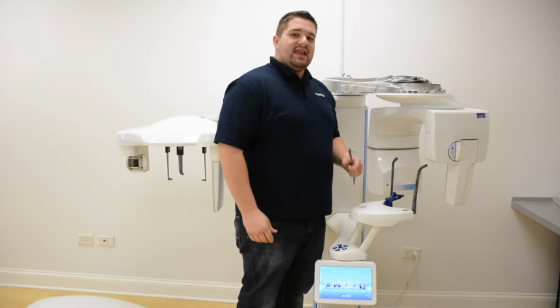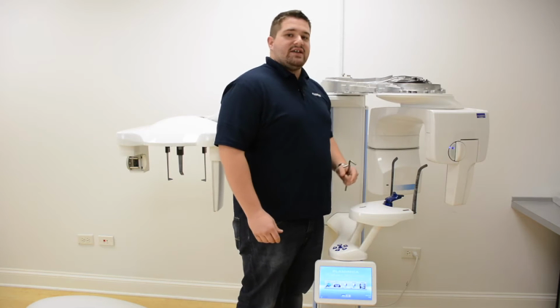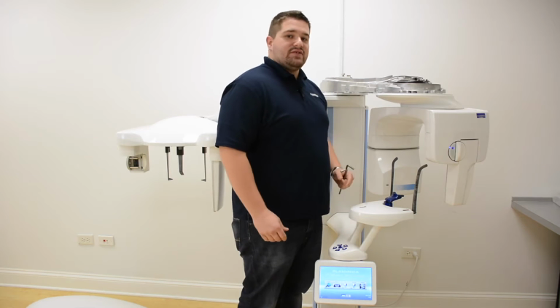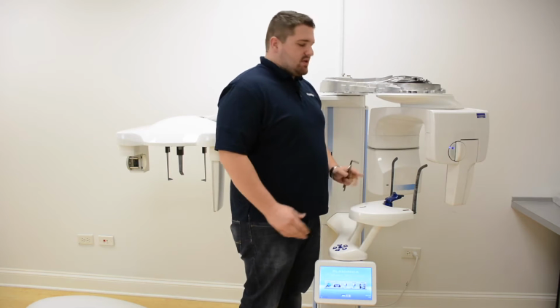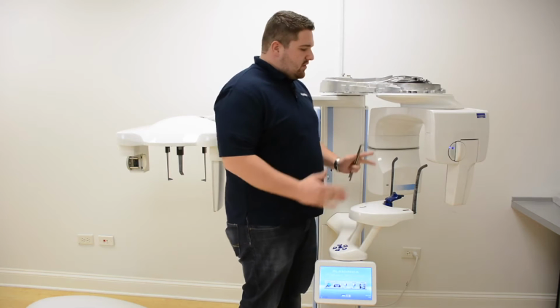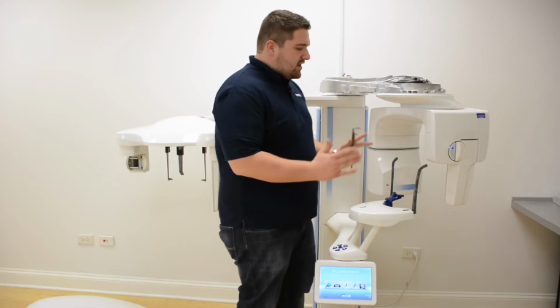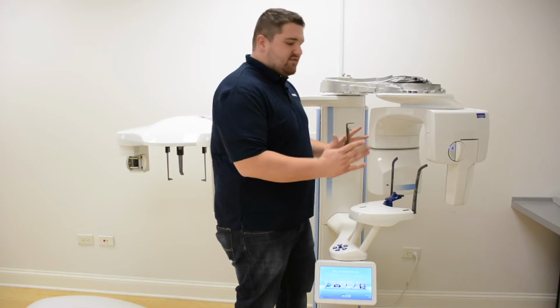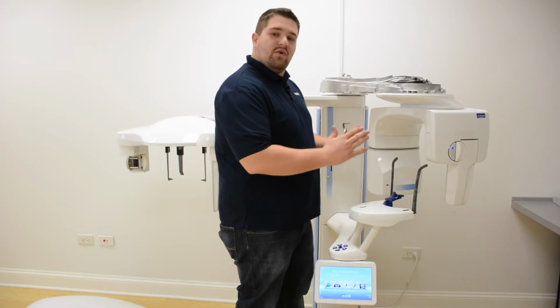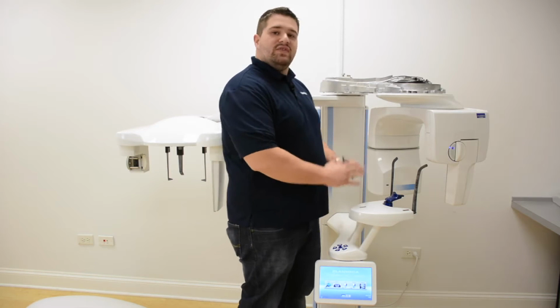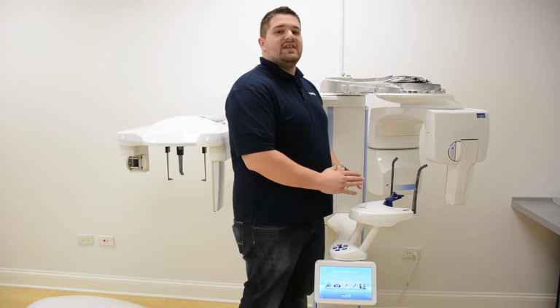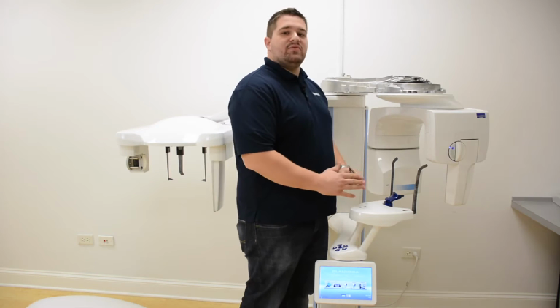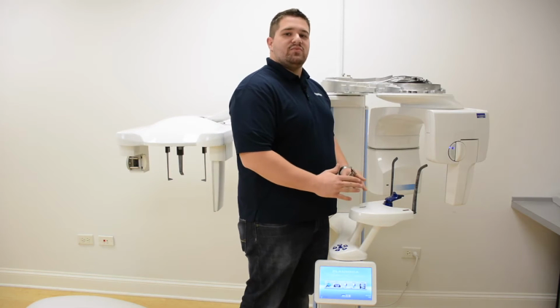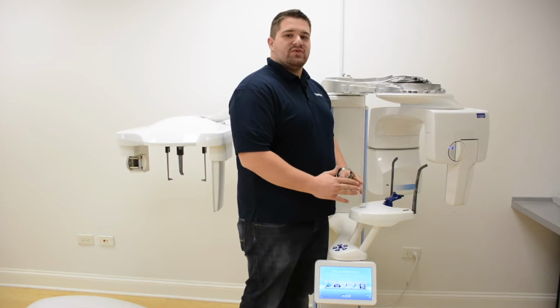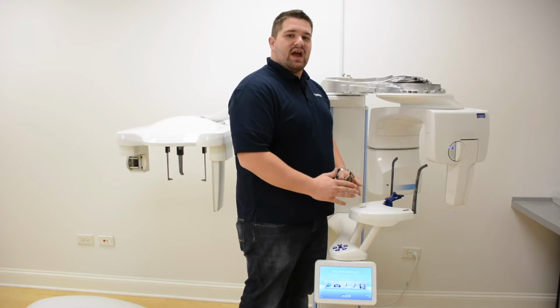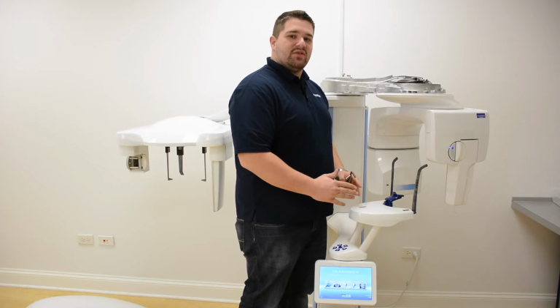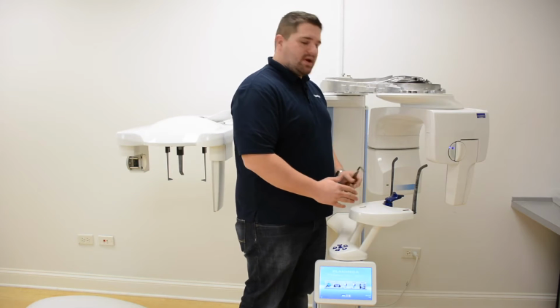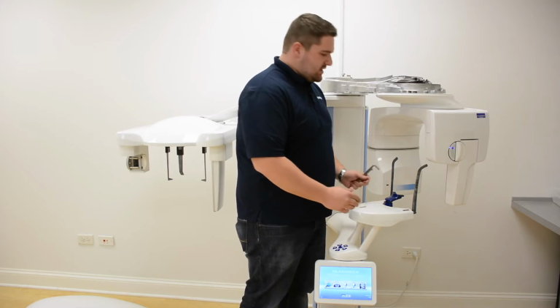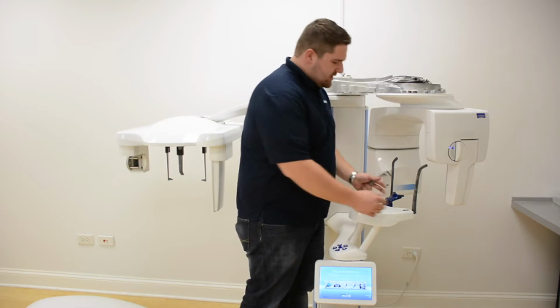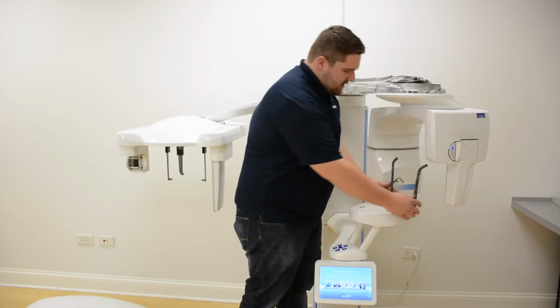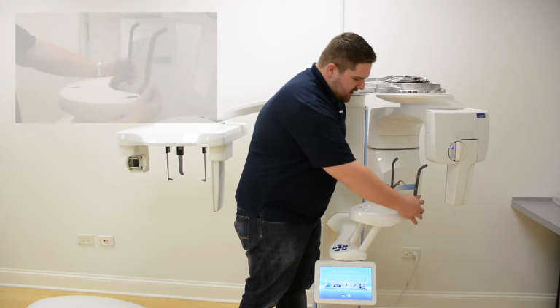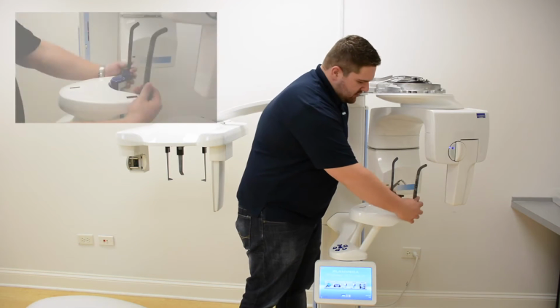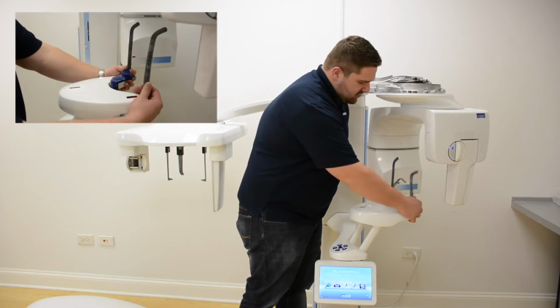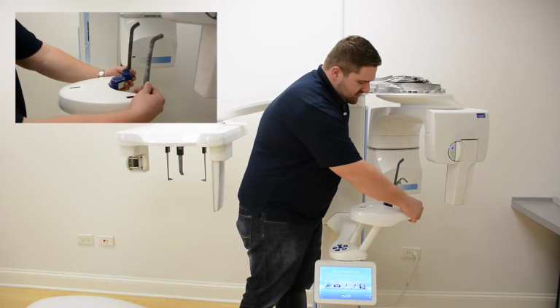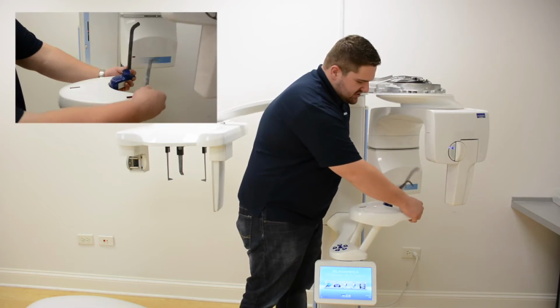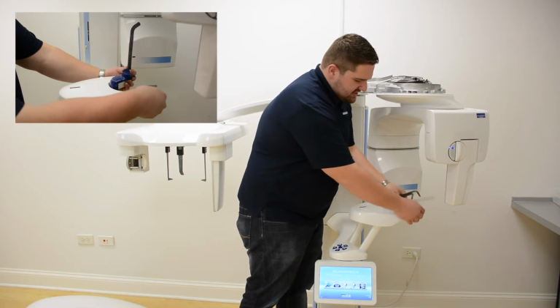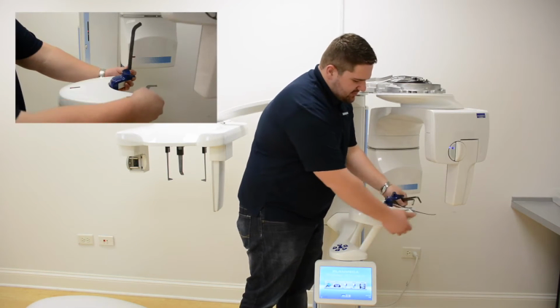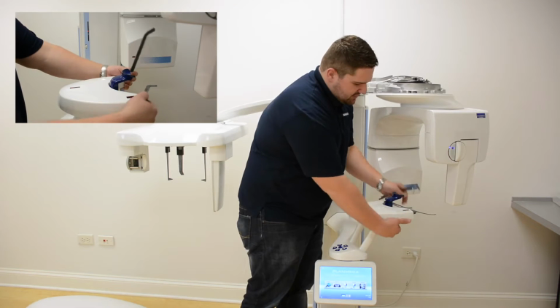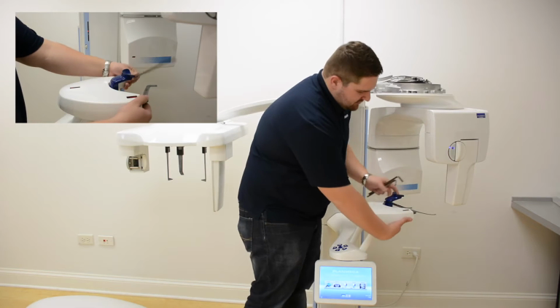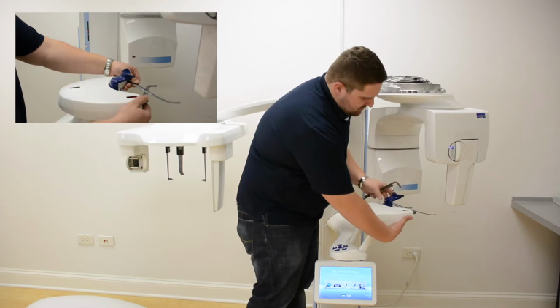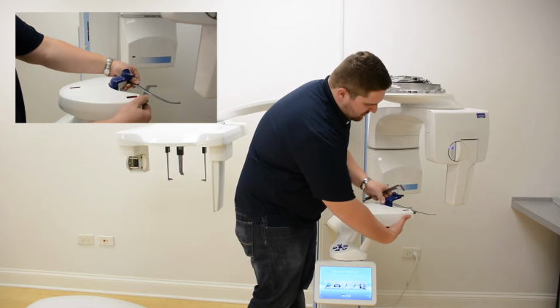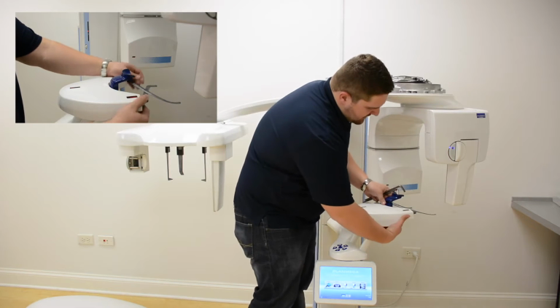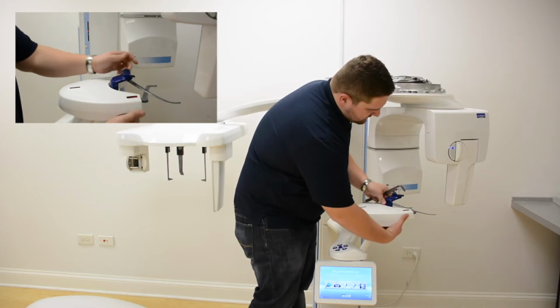Next, go ahead and fold the temple supports out of the way, and remove the chin adapter from the Pro Max.